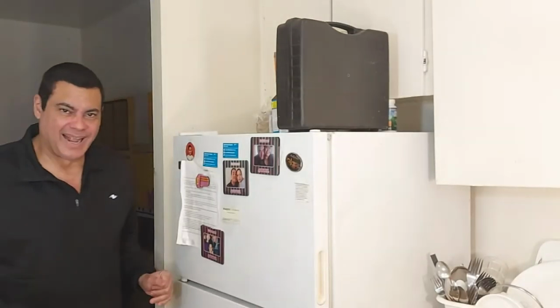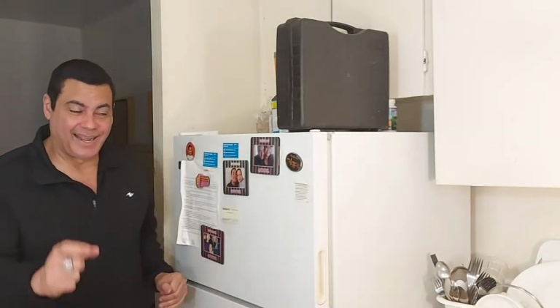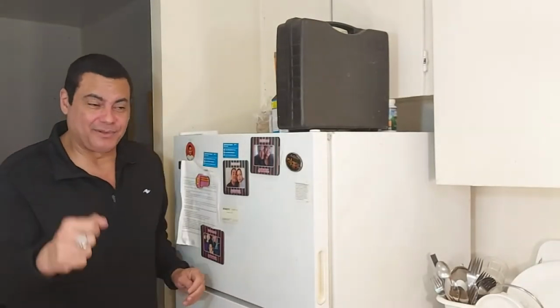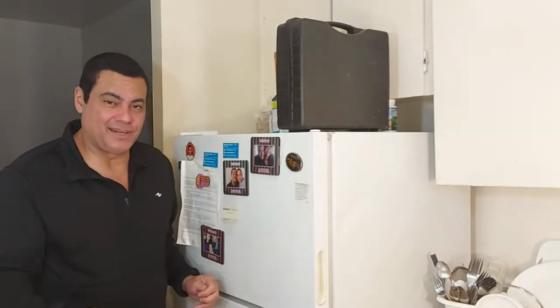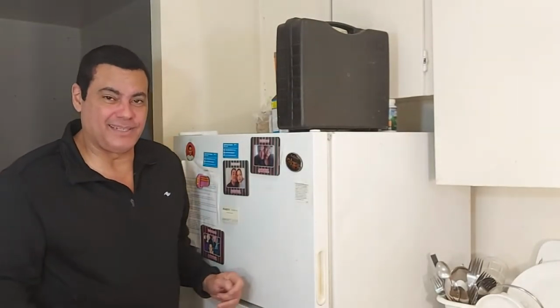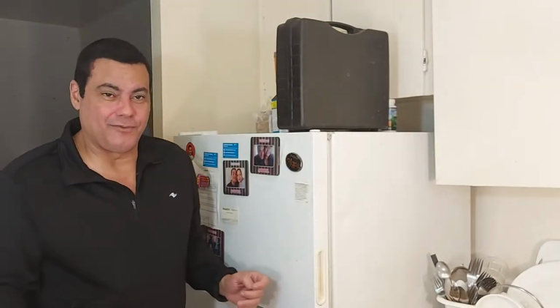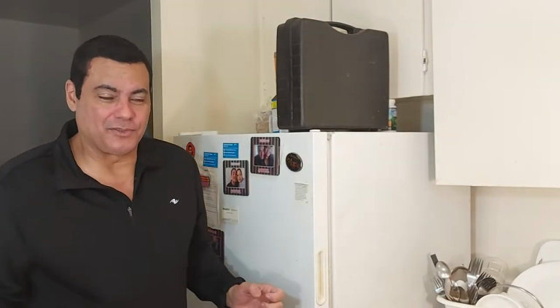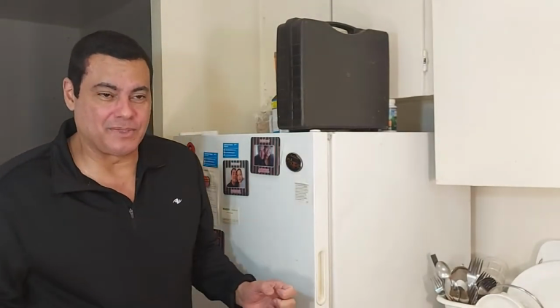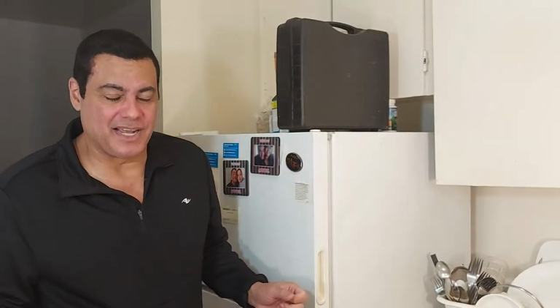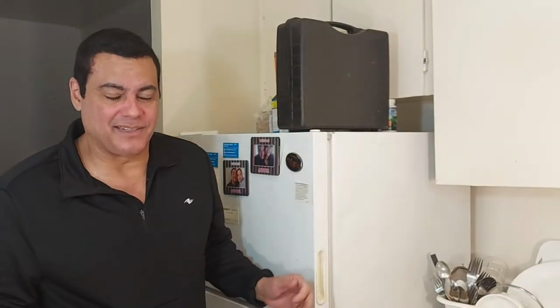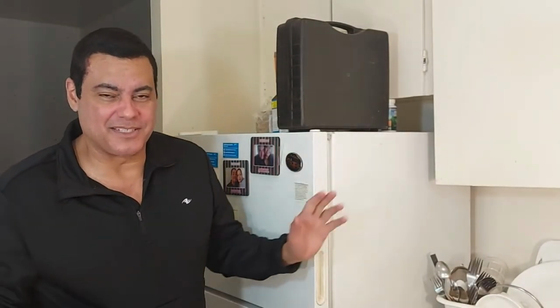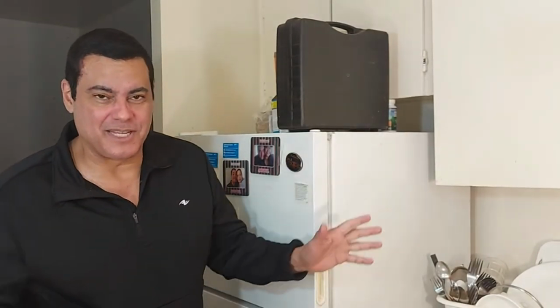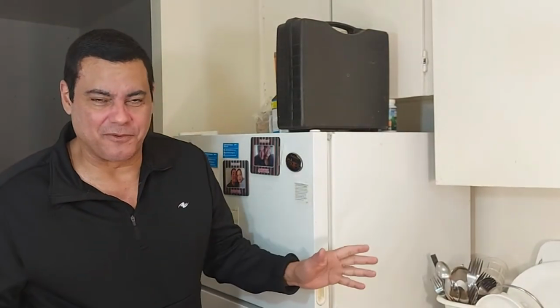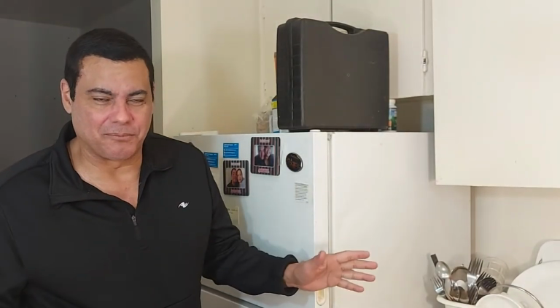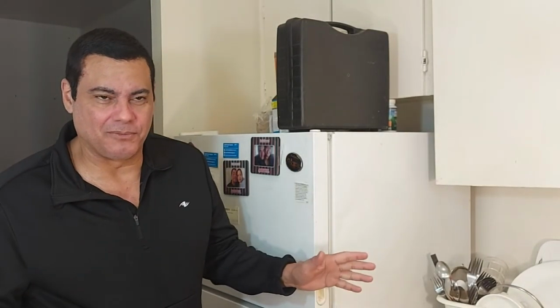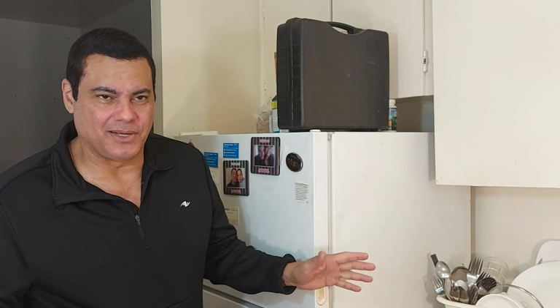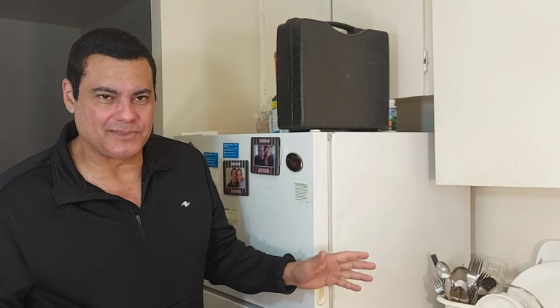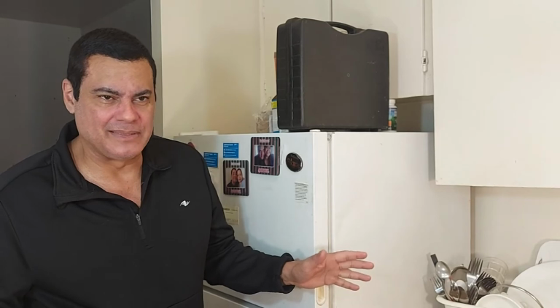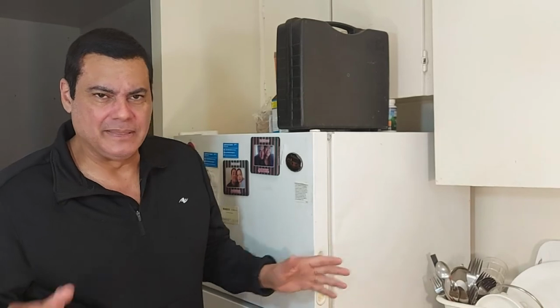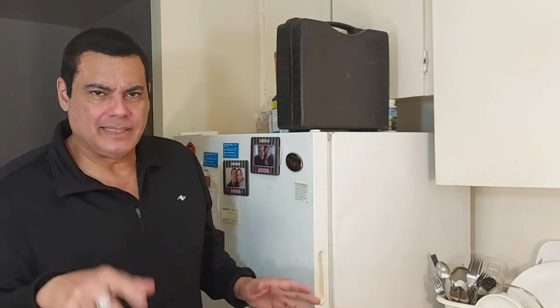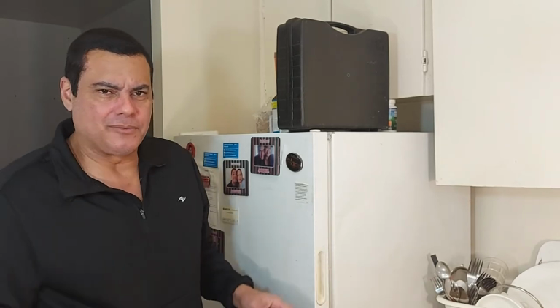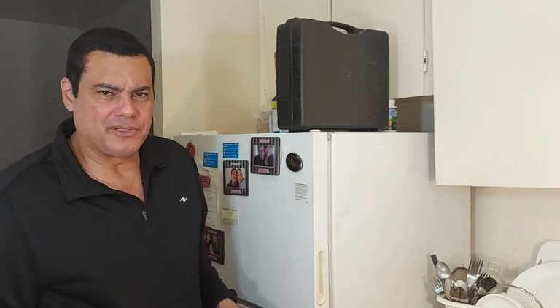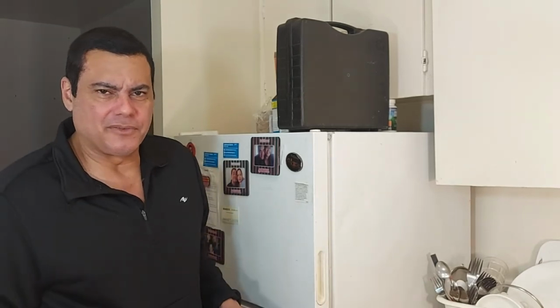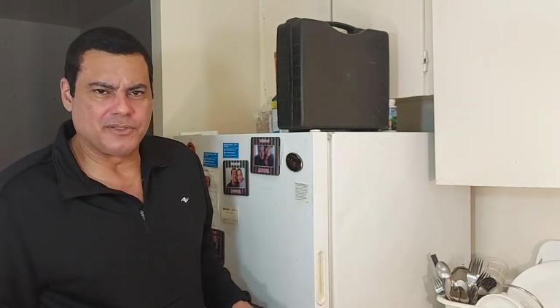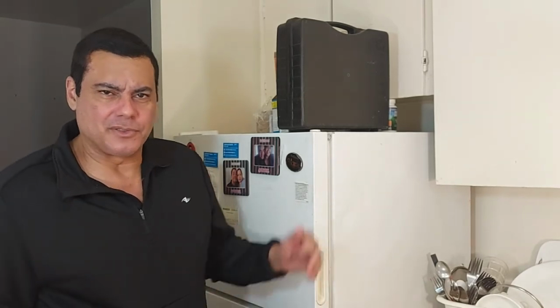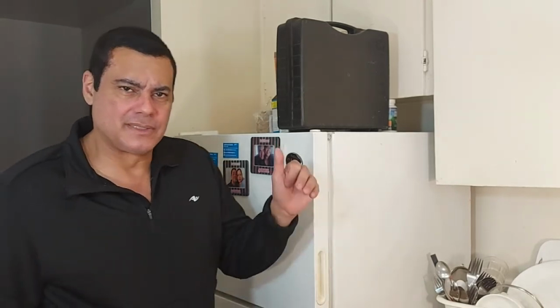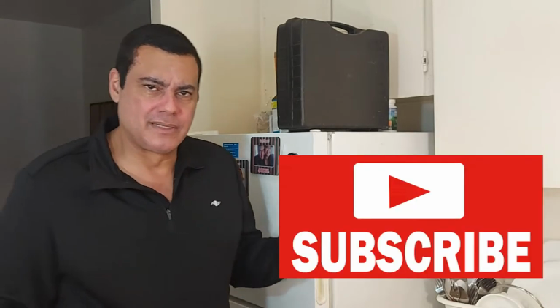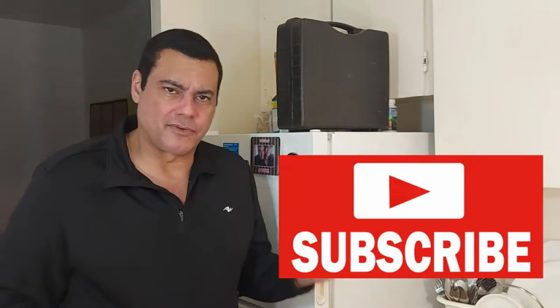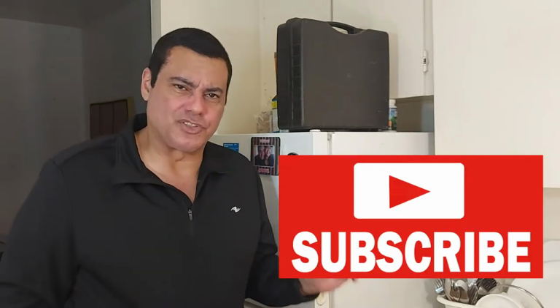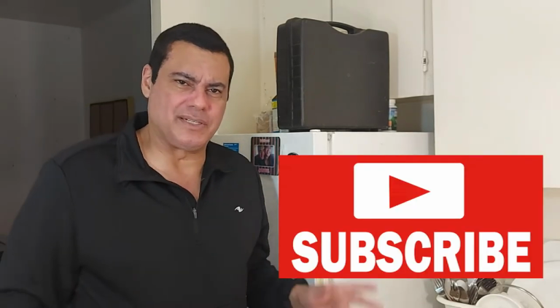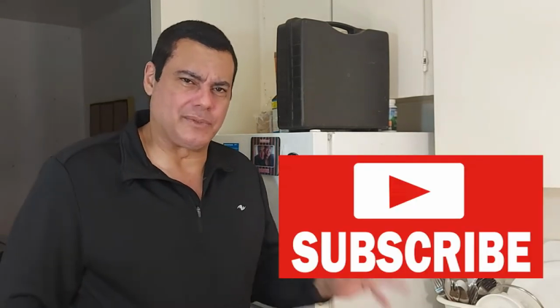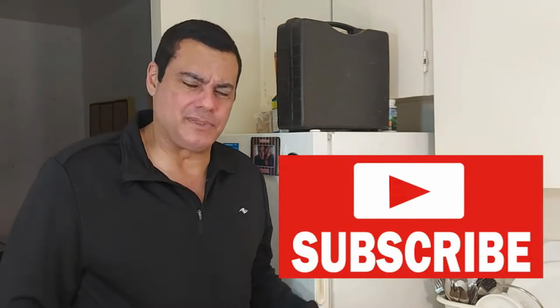Hi everybody and welcome to my channel. It's me, Fullman Paul Vlogs. Glad we're here for another cross and dinner review.